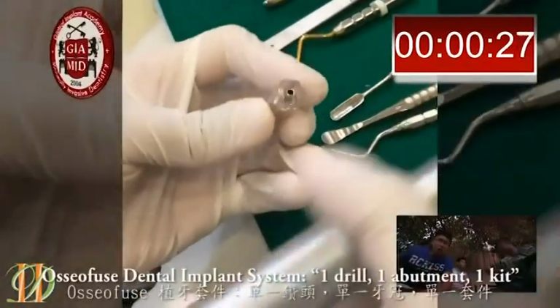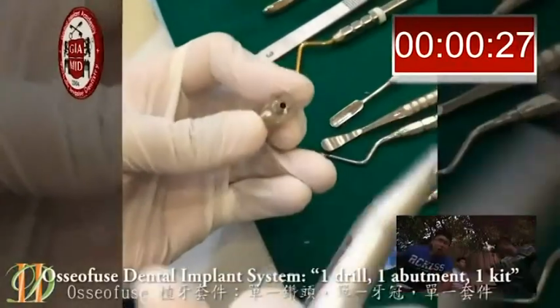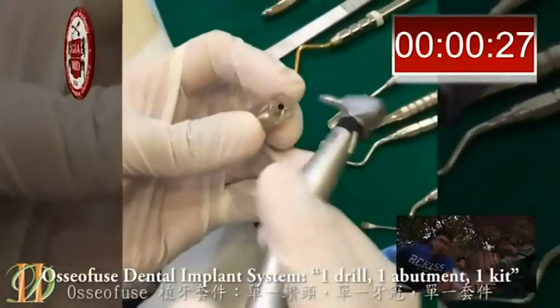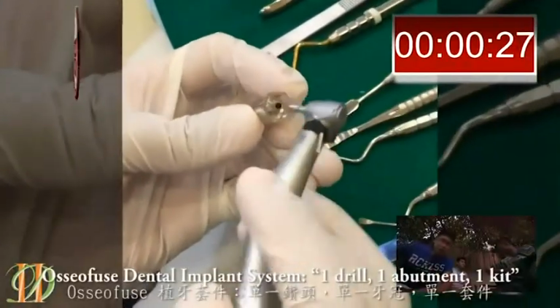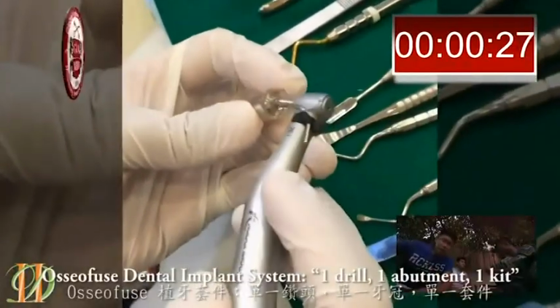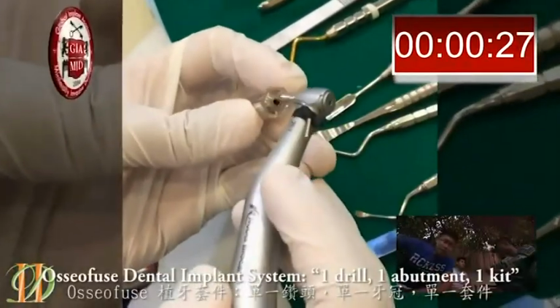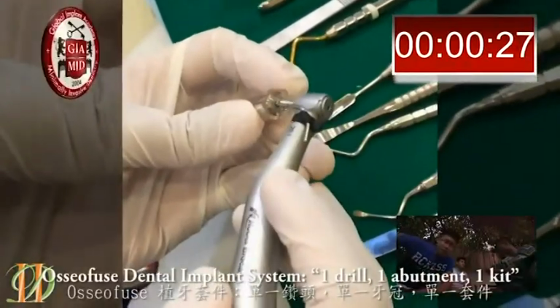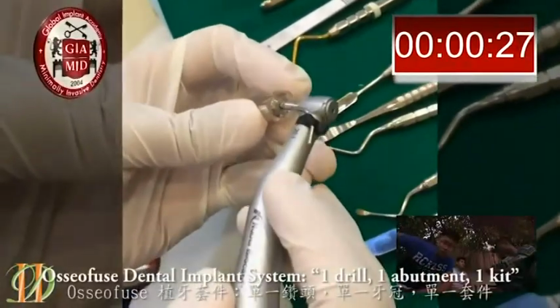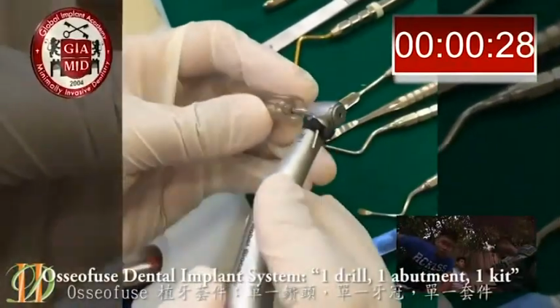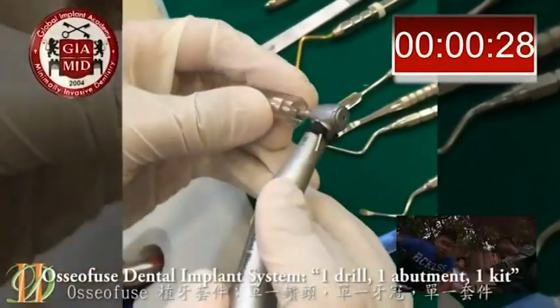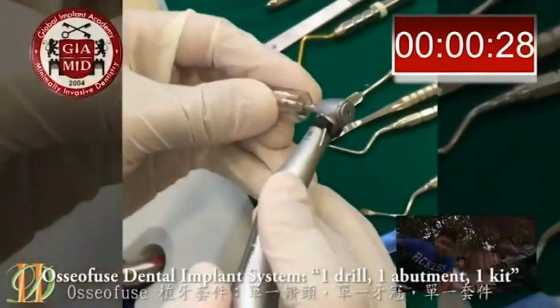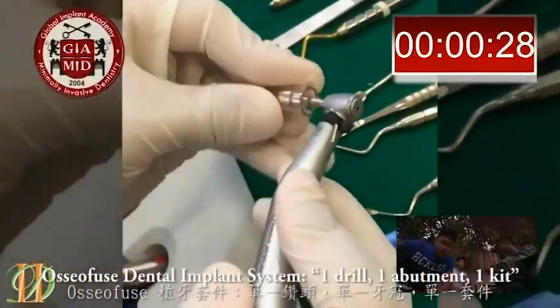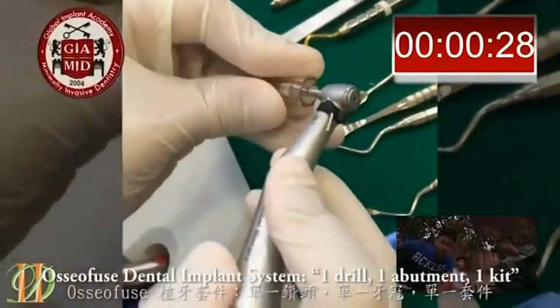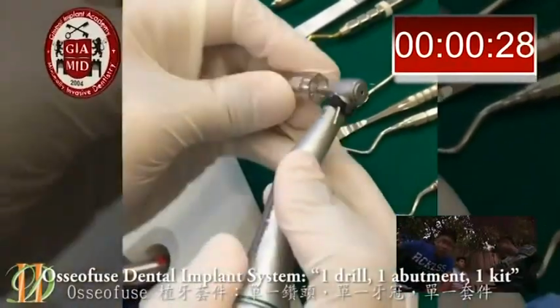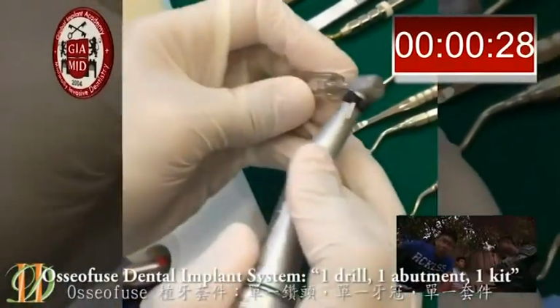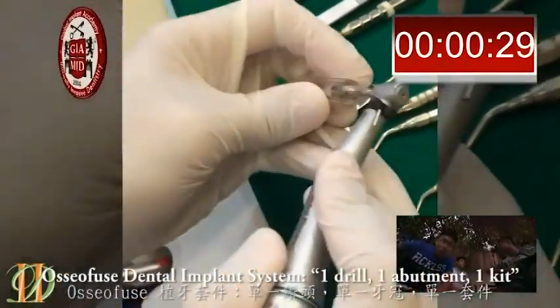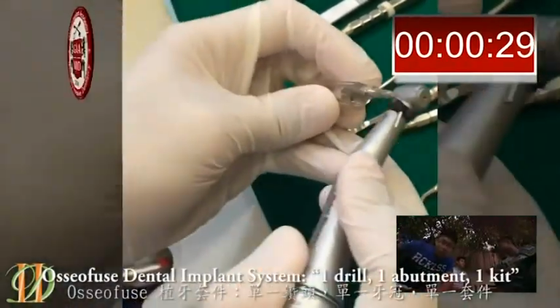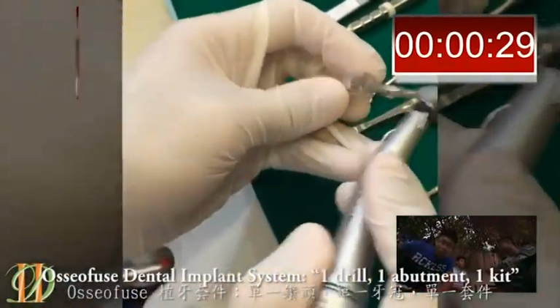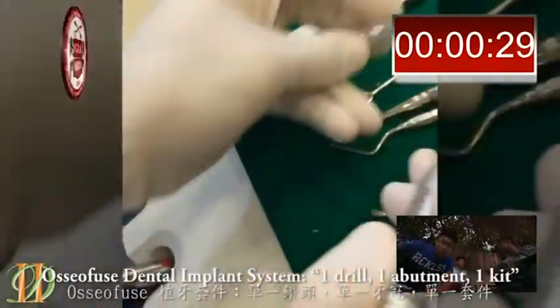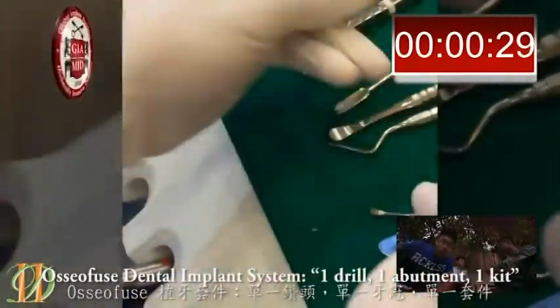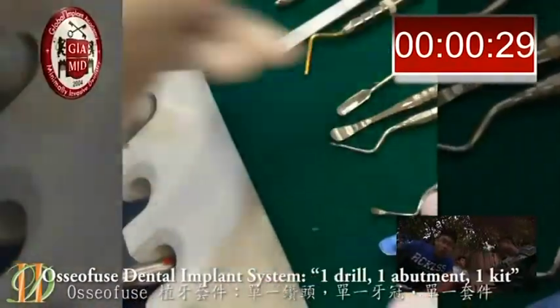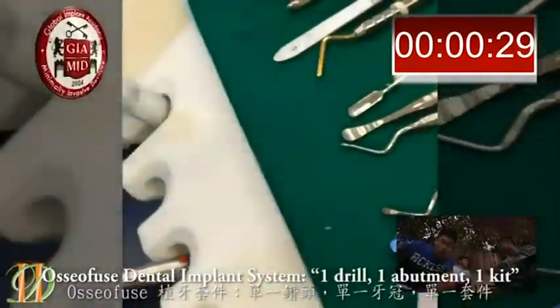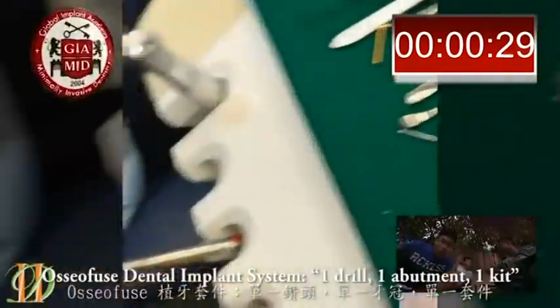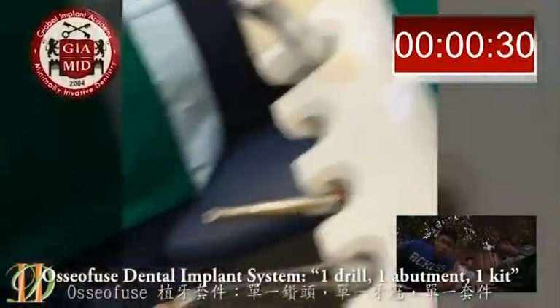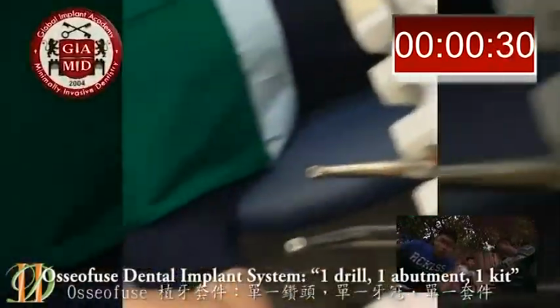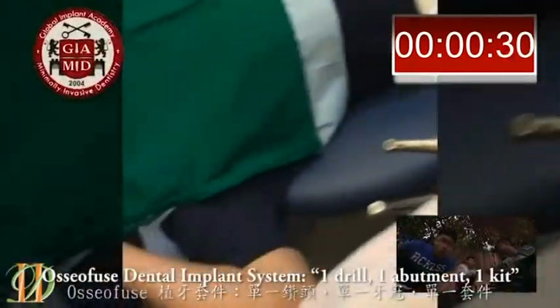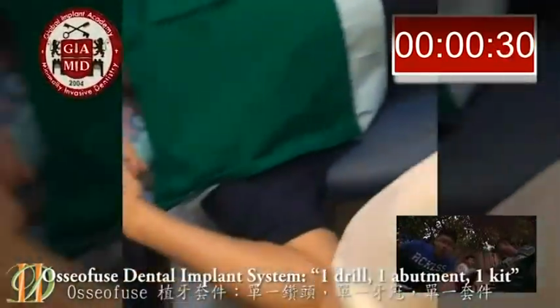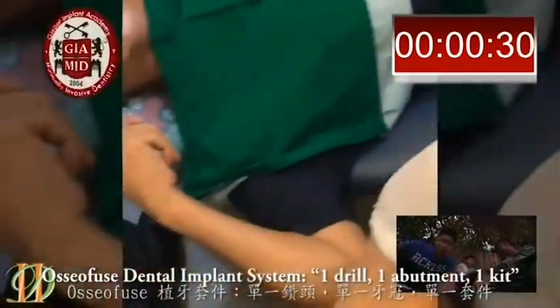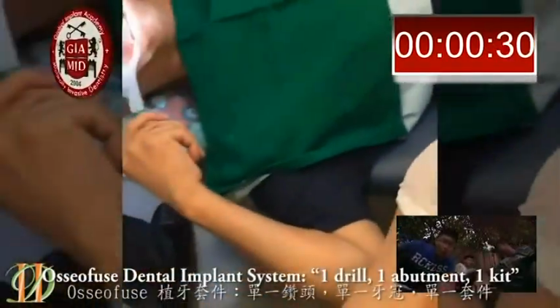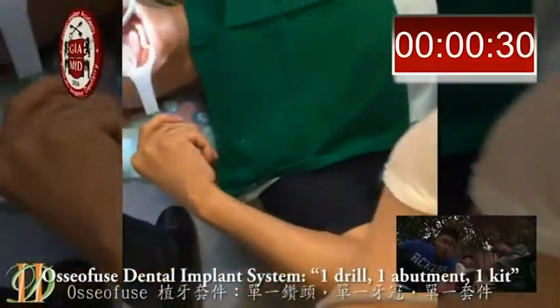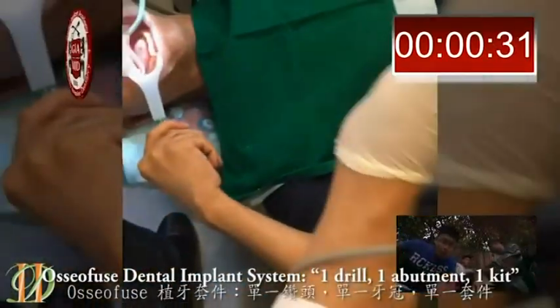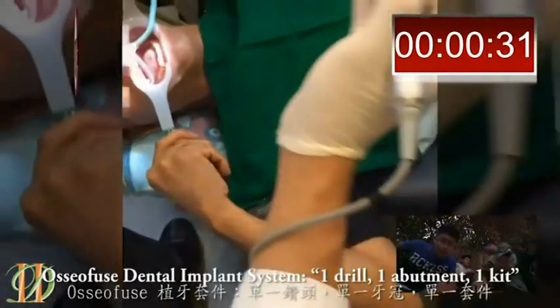Osofuse Dental Implant System: one drill, one abutment, and one kit.